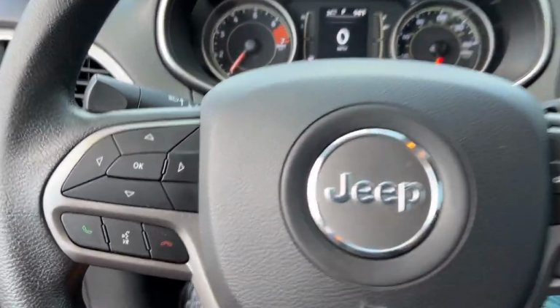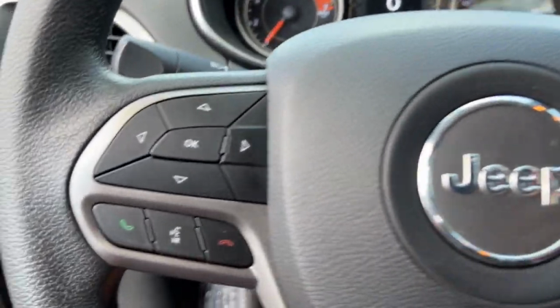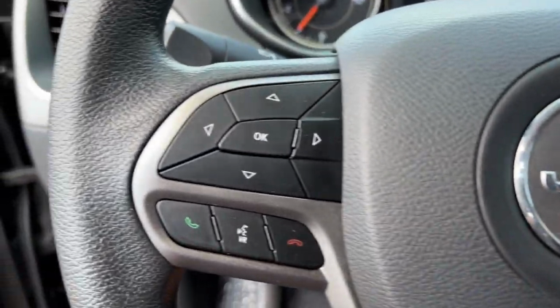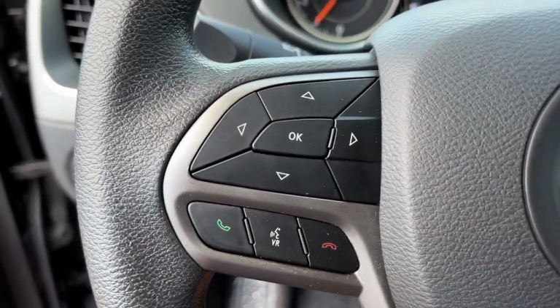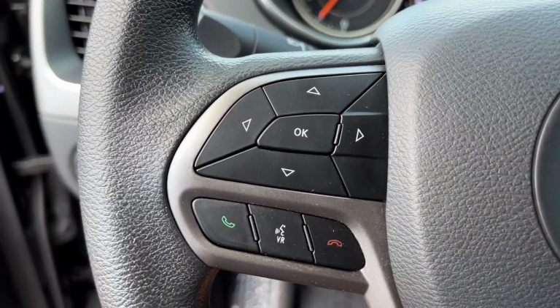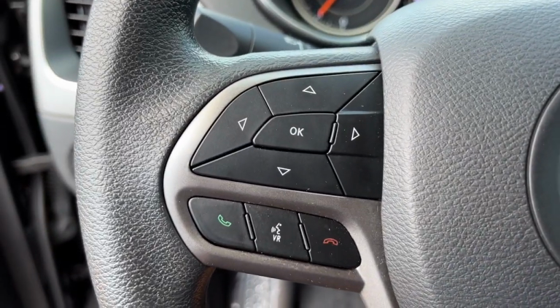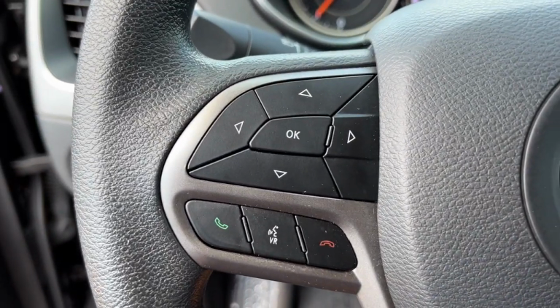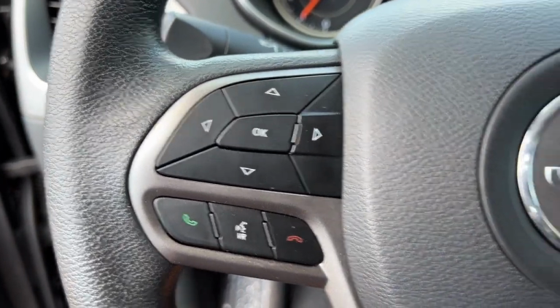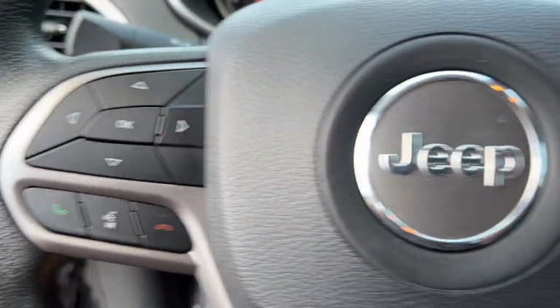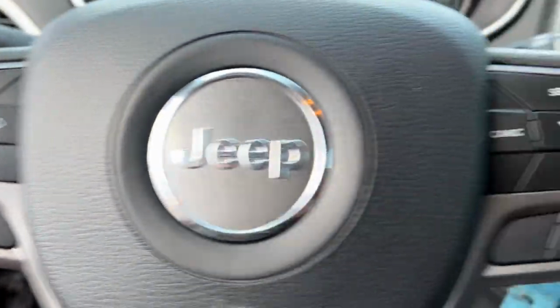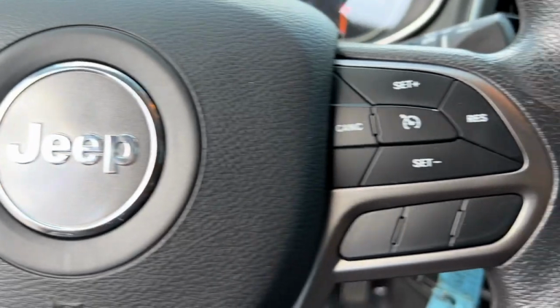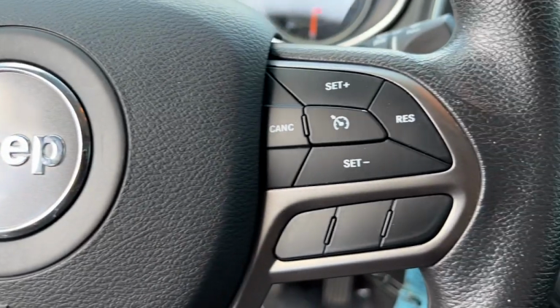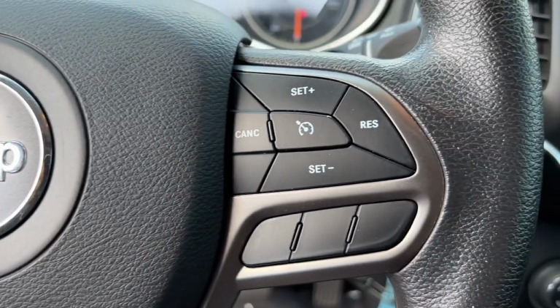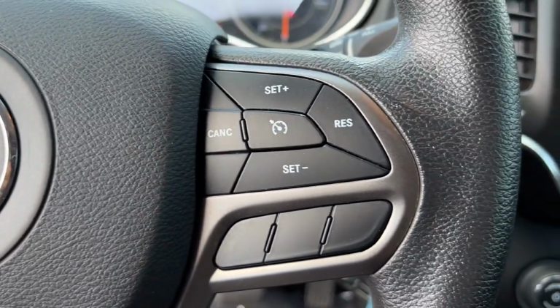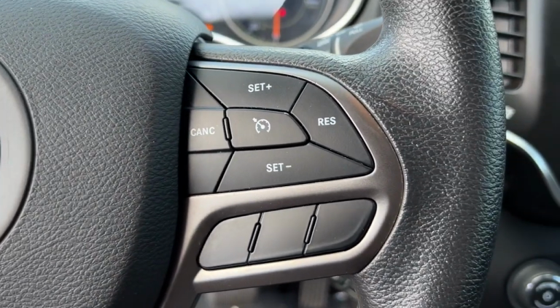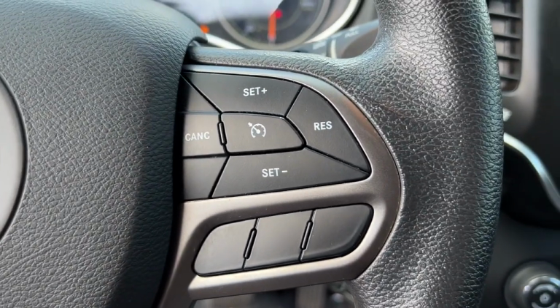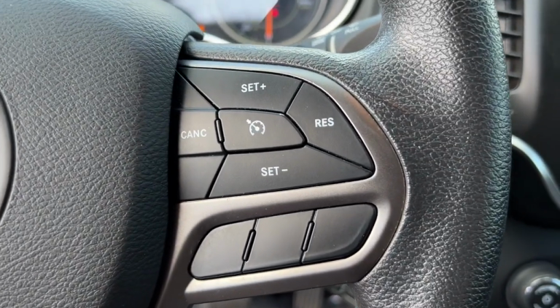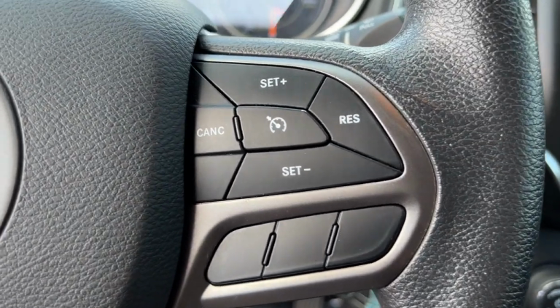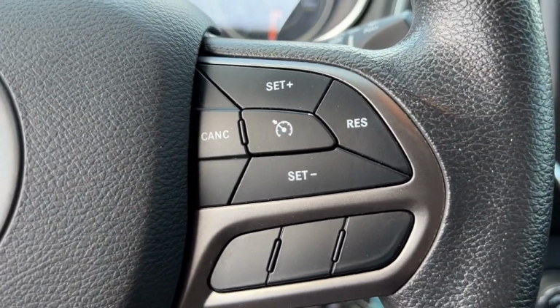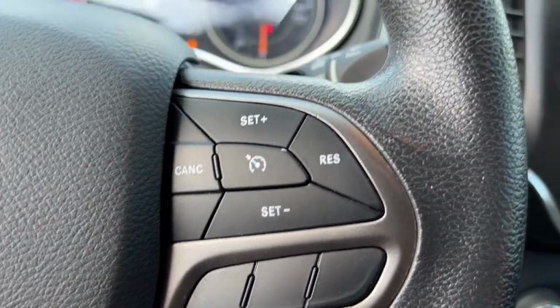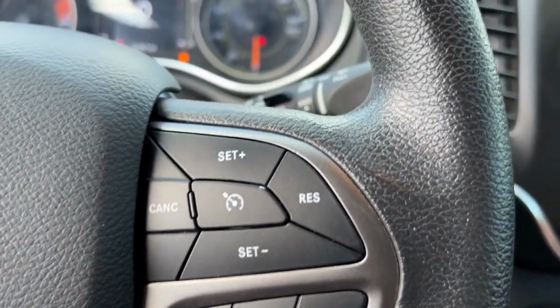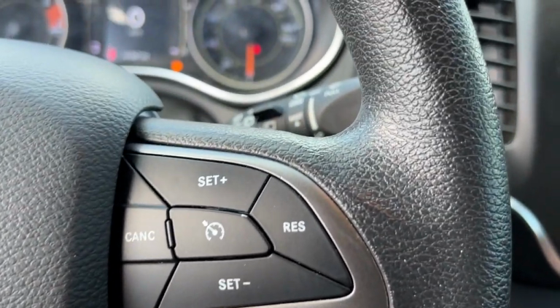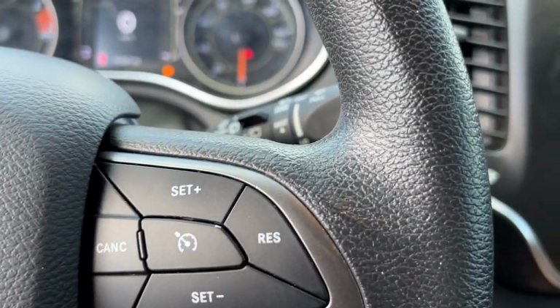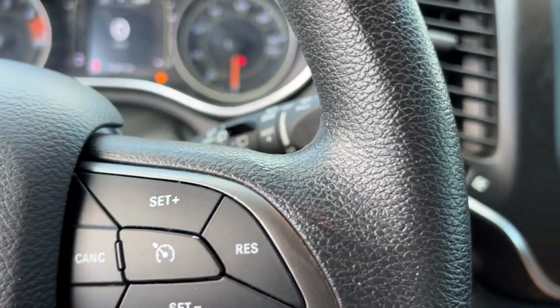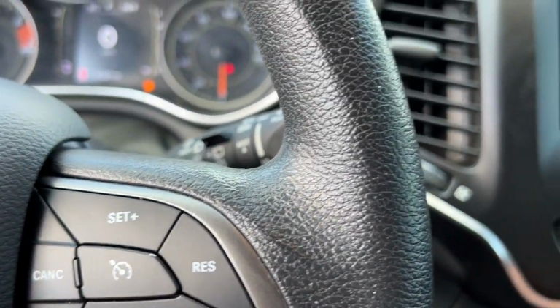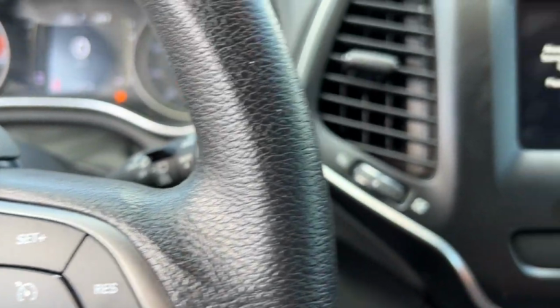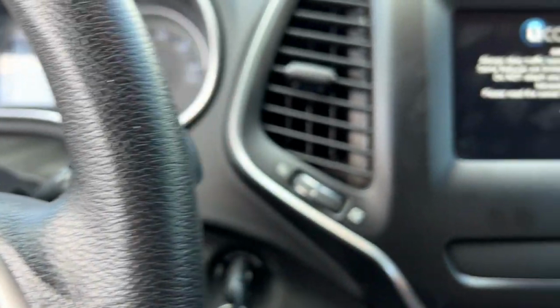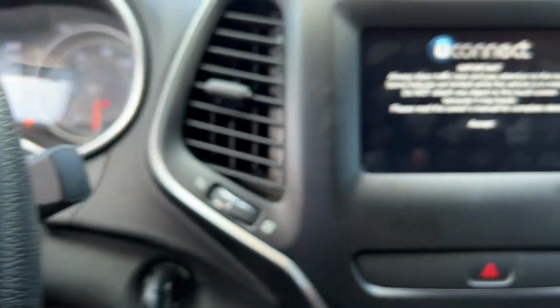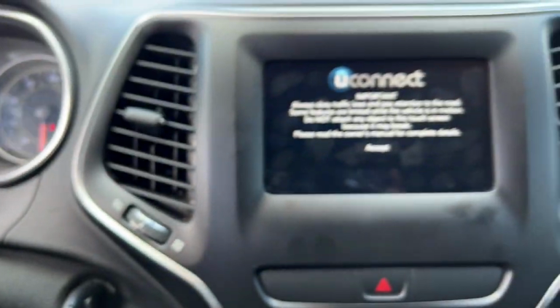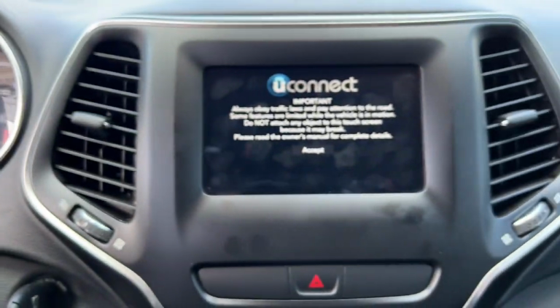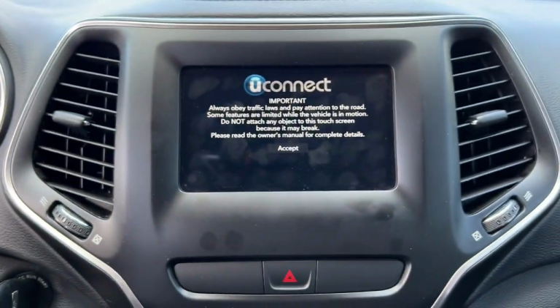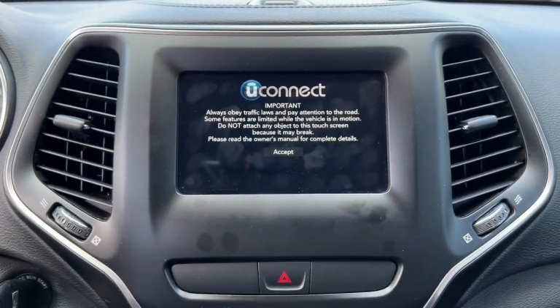Rugged off-road cargo hauler meets refined connected SUV in the Cherokee. Drive it today.